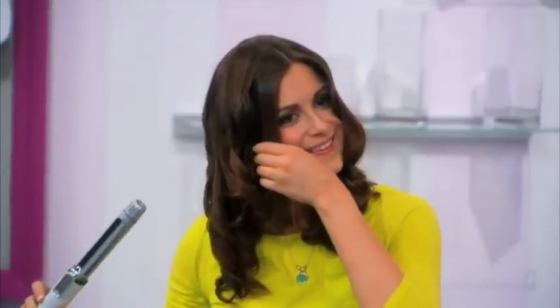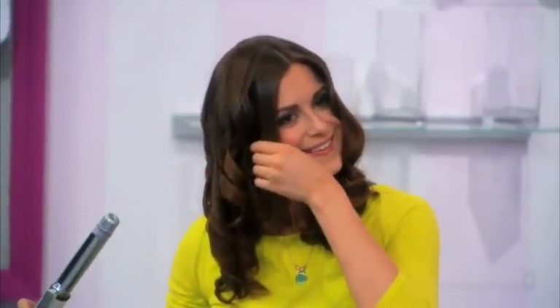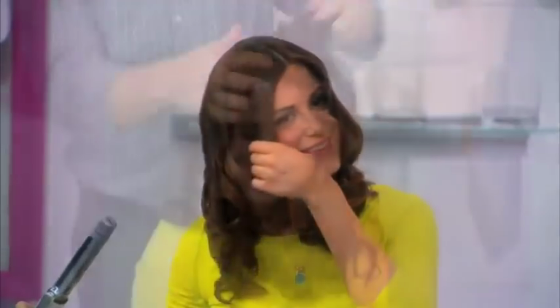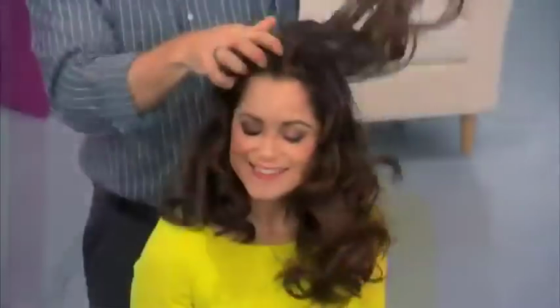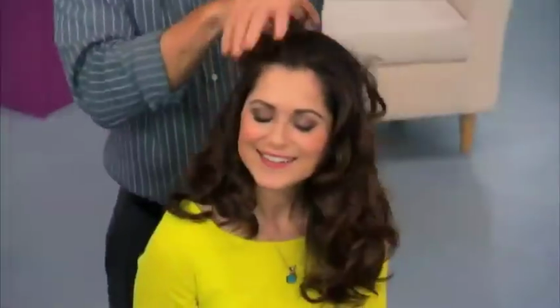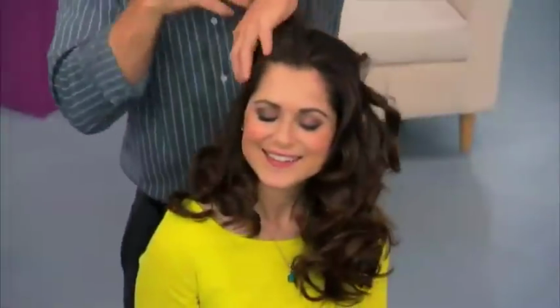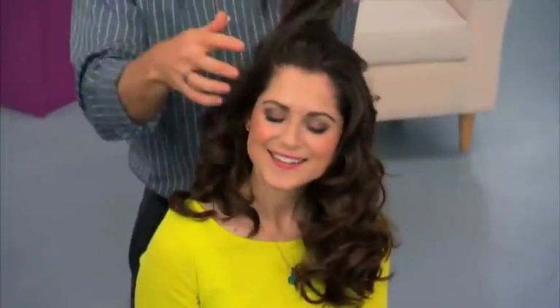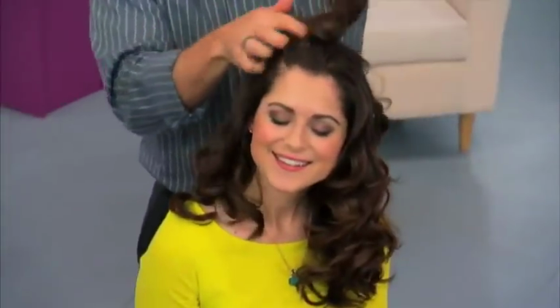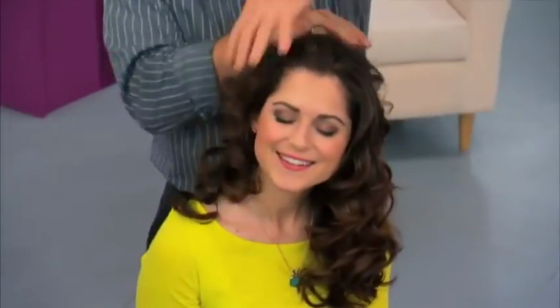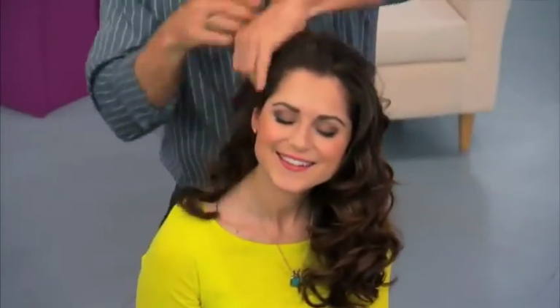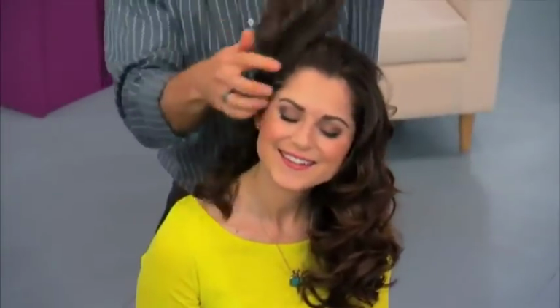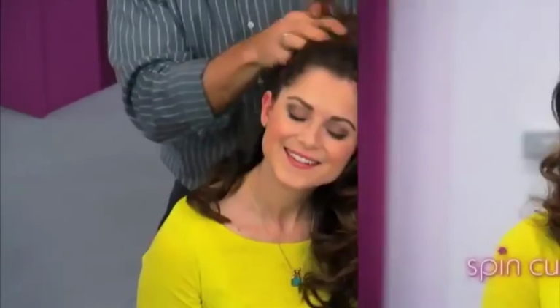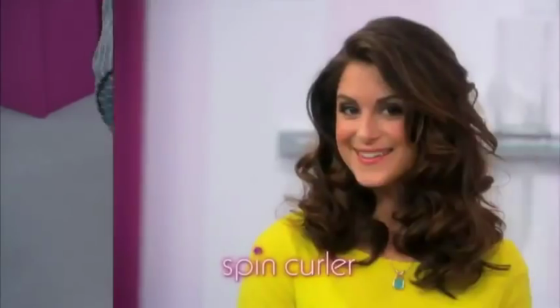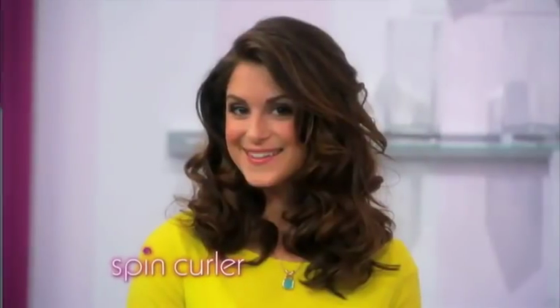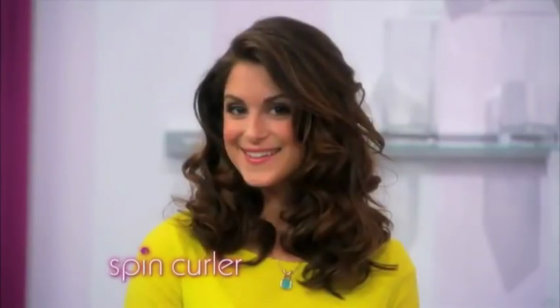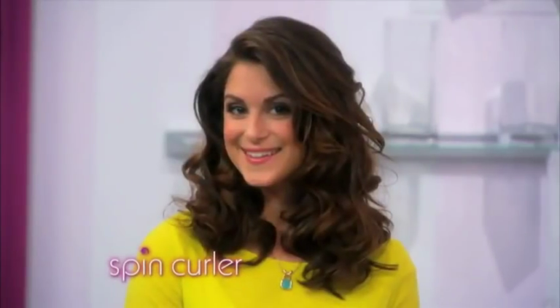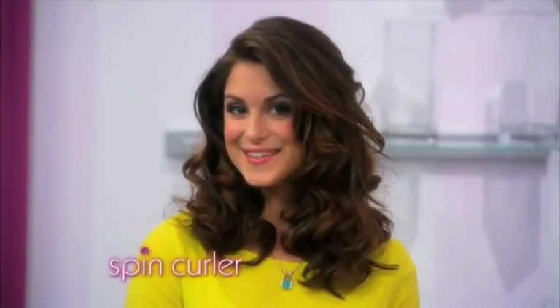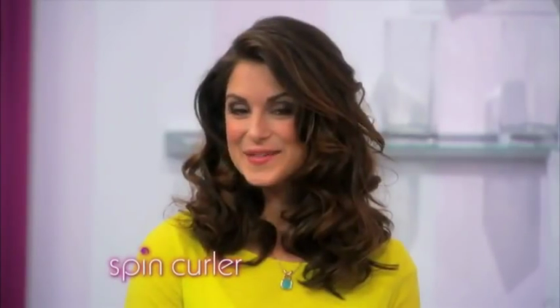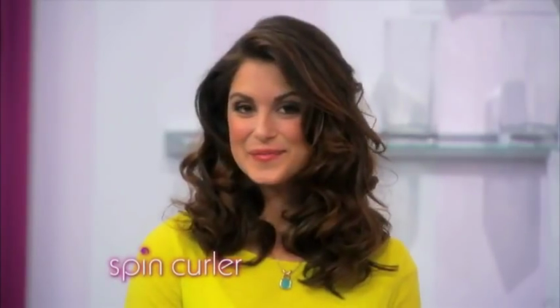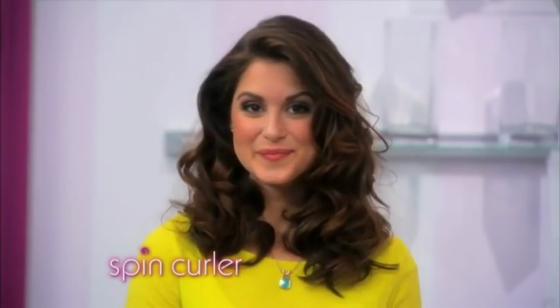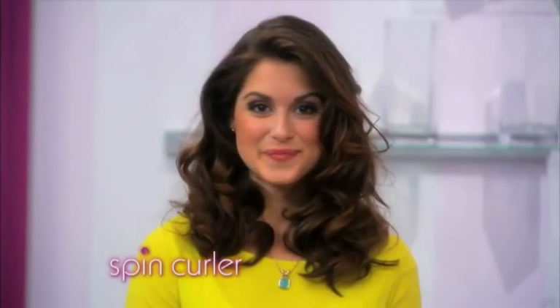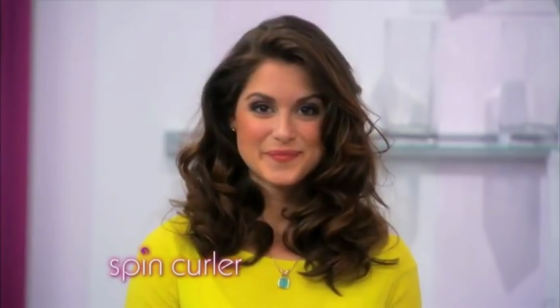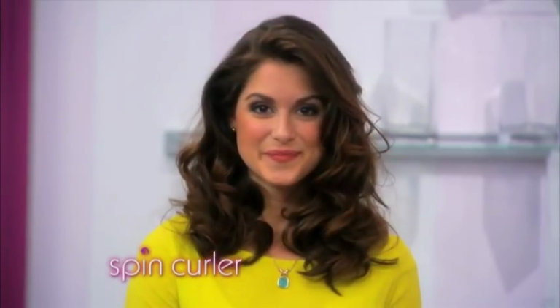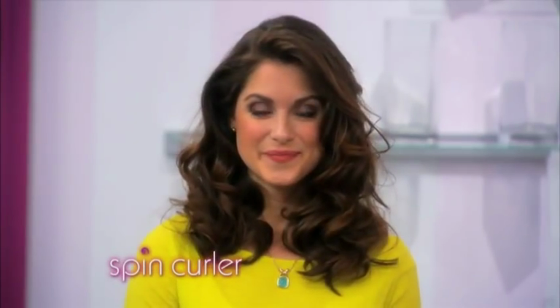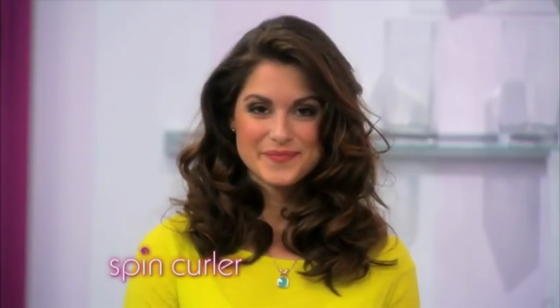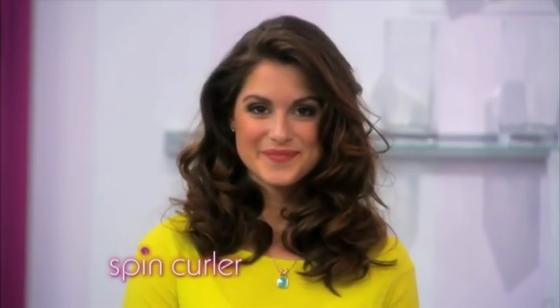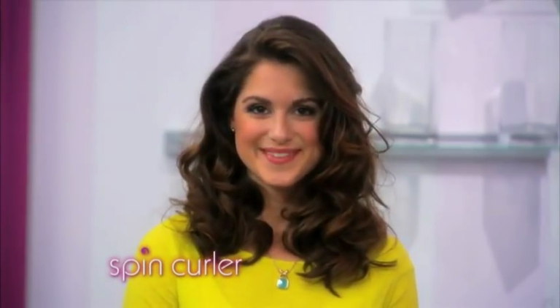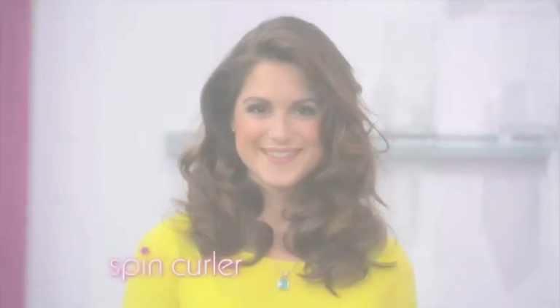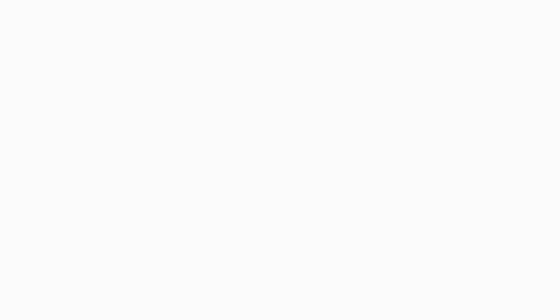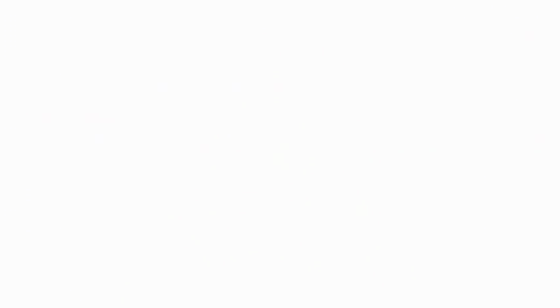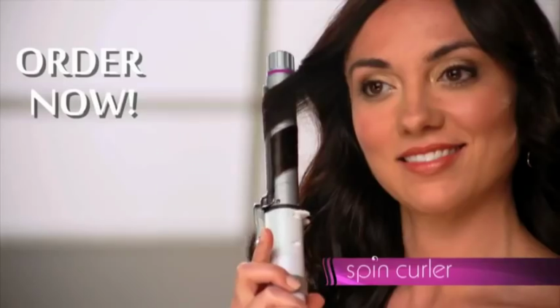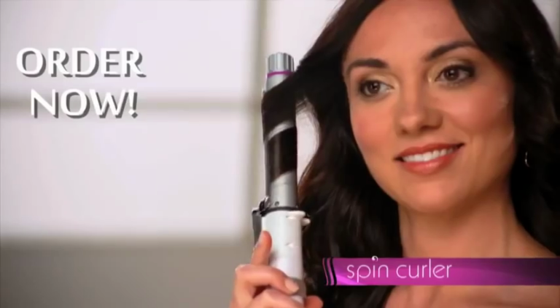Just break up the curls and you've got great-looking, long-lasting styles right at your fingertips. Order now!